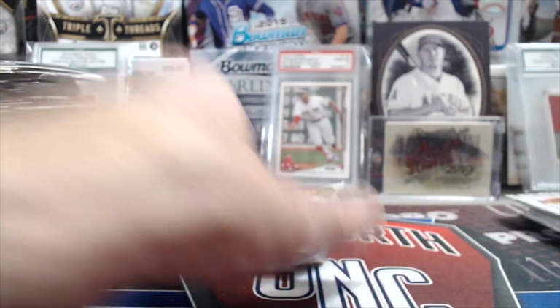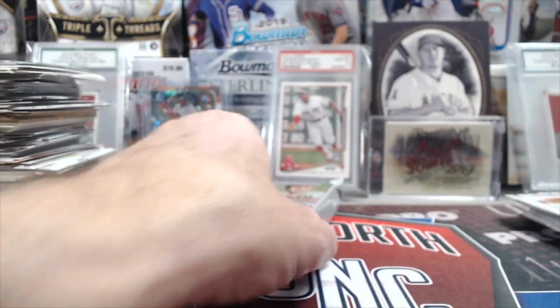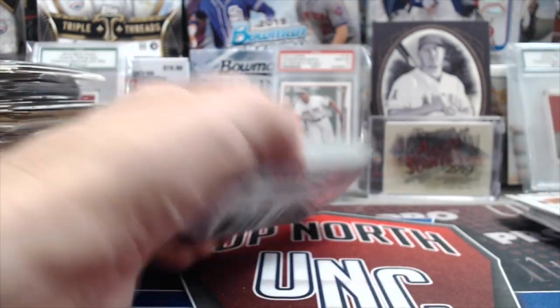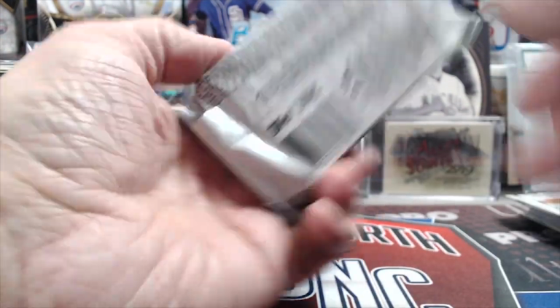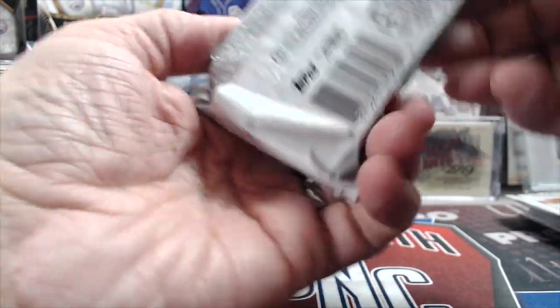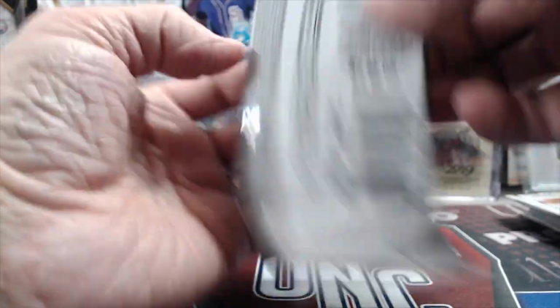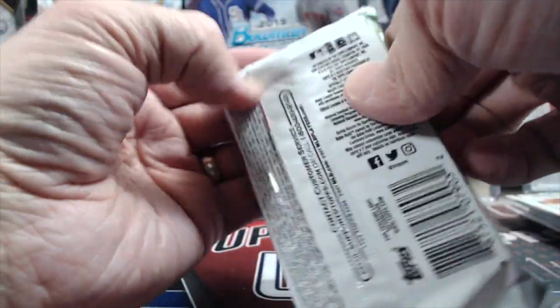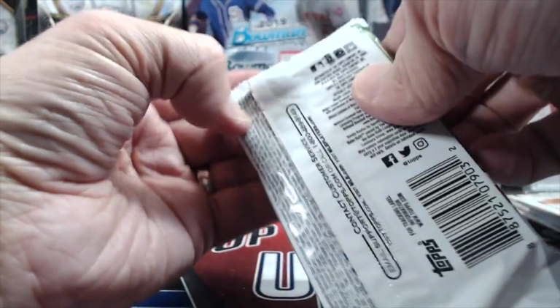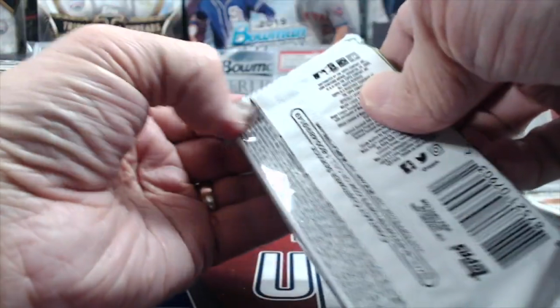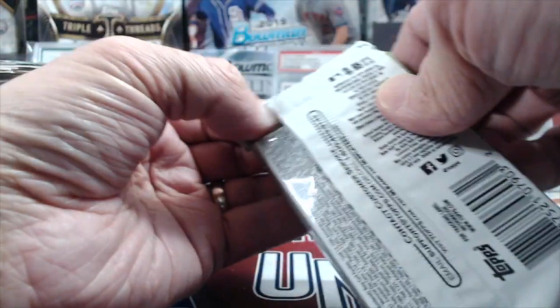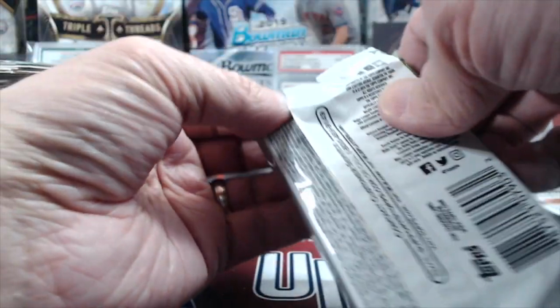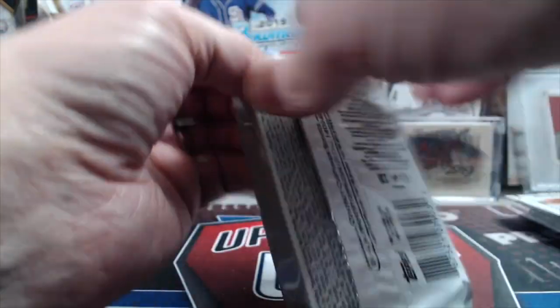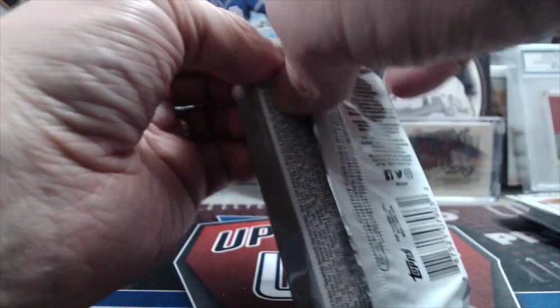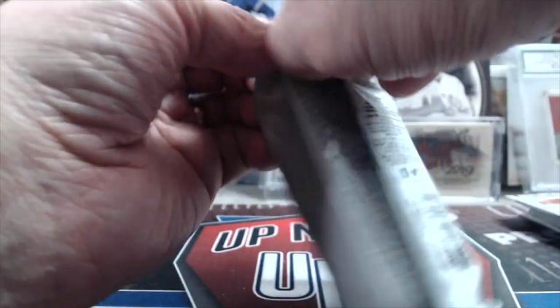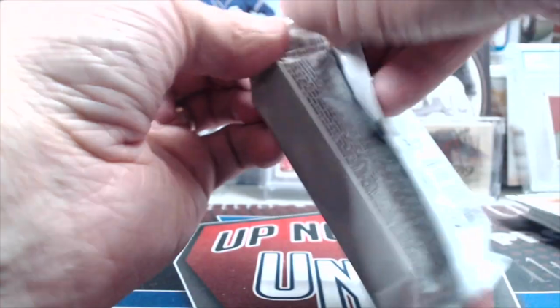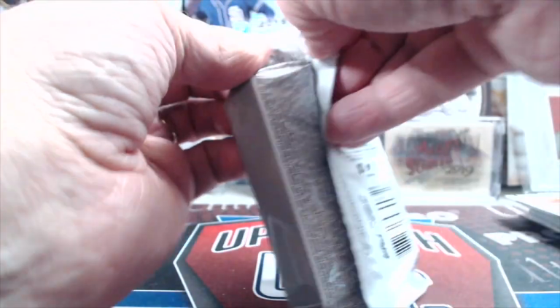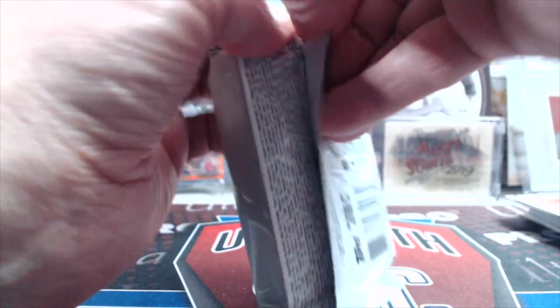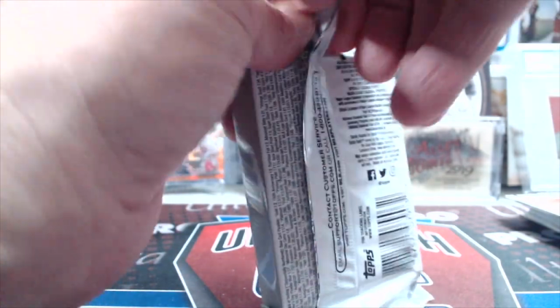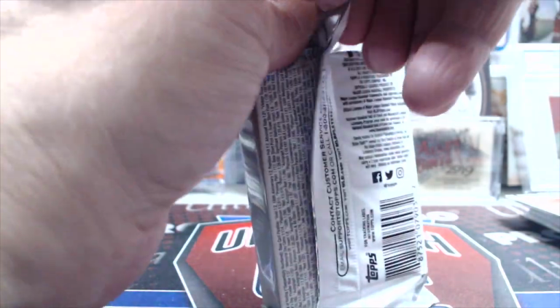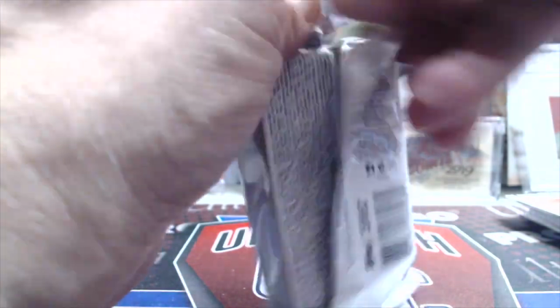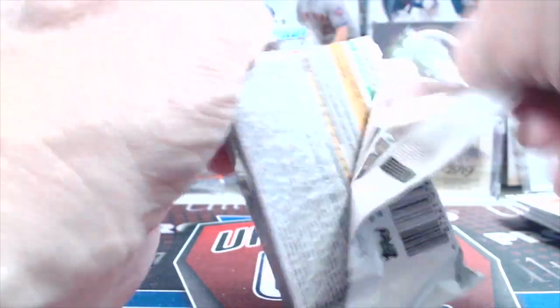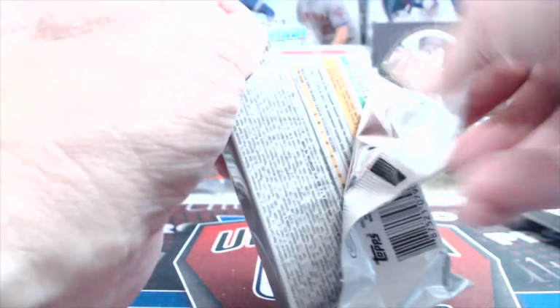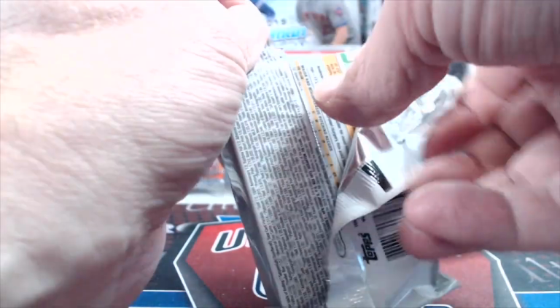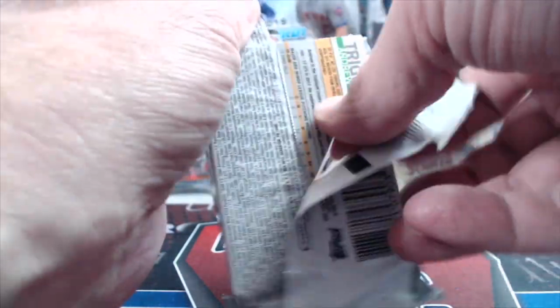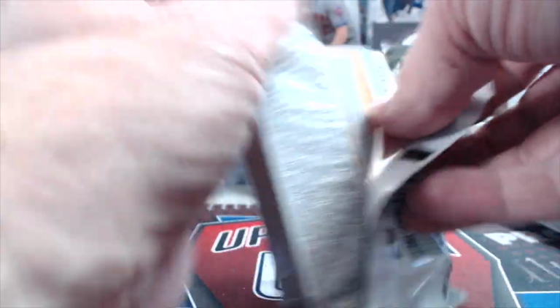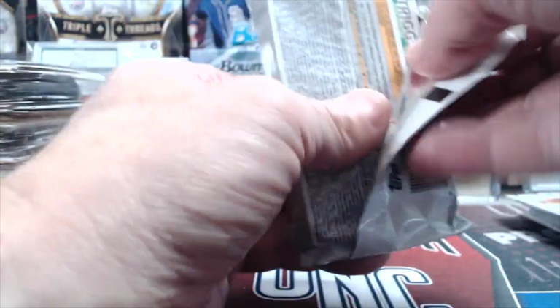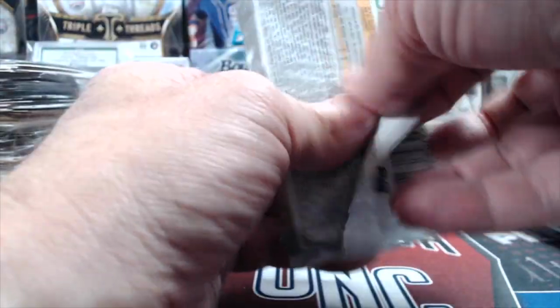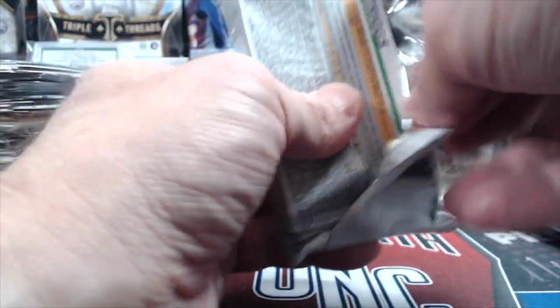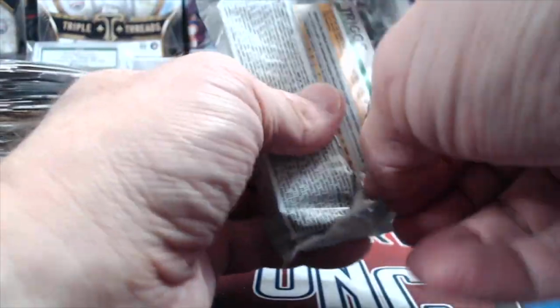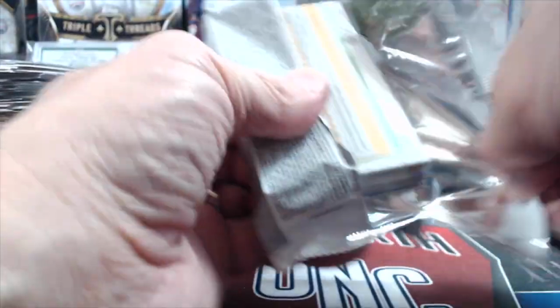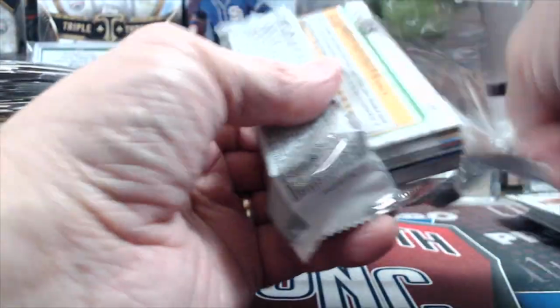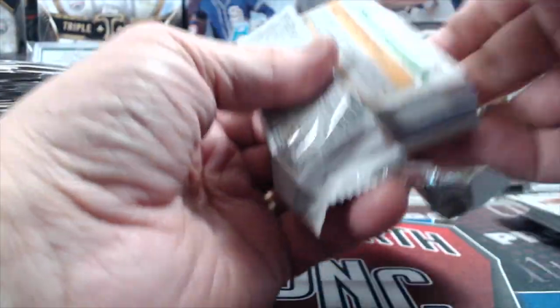We've actually had pretty decent luck with those silver packs — we've gotten a lot of parallels and stuff.